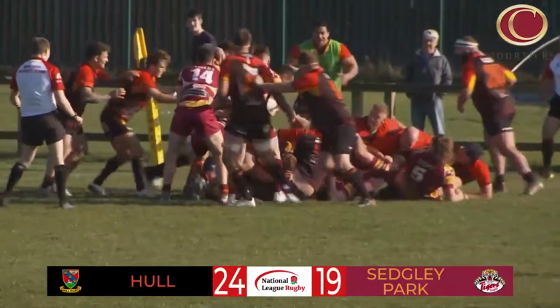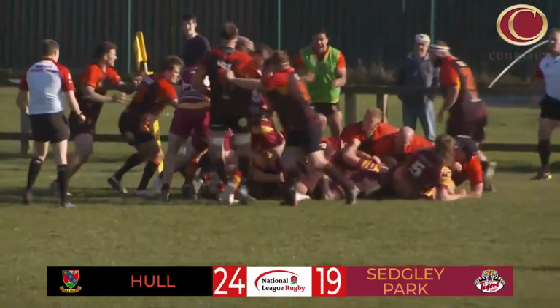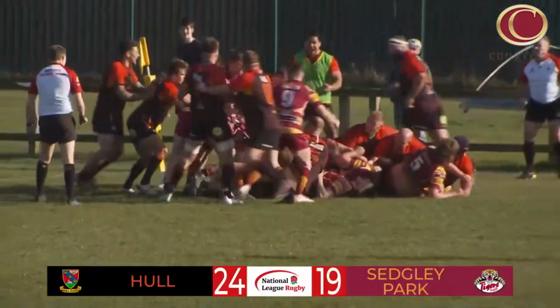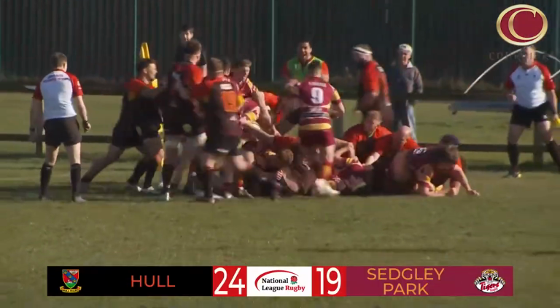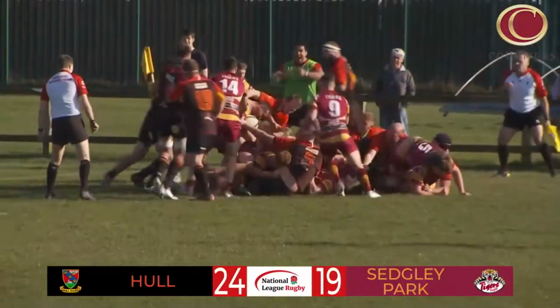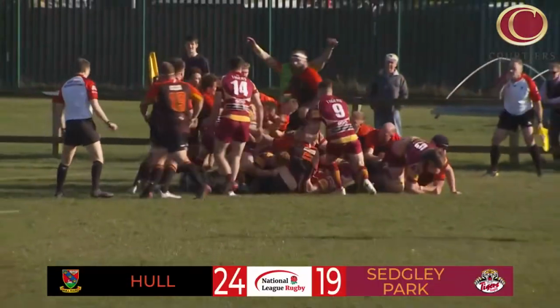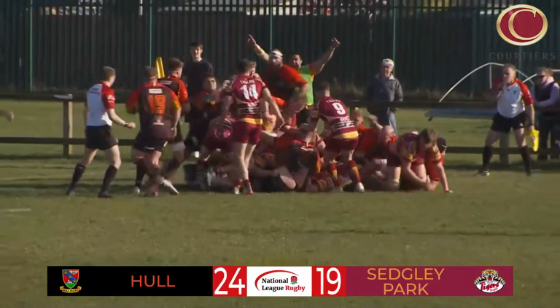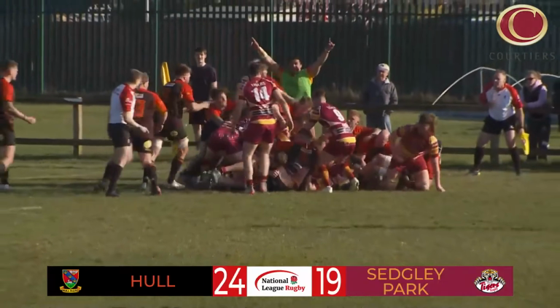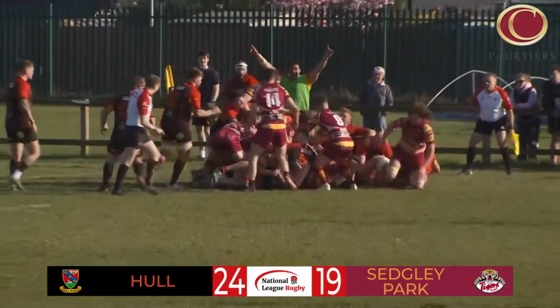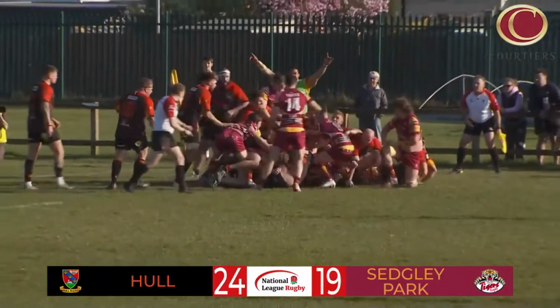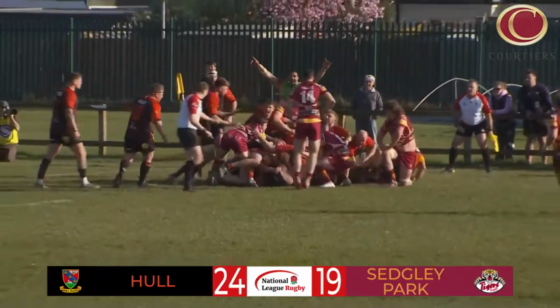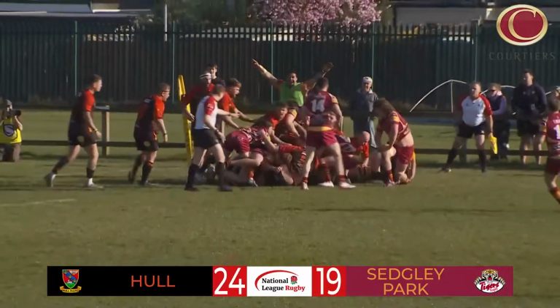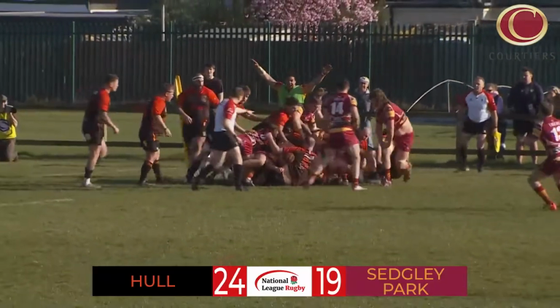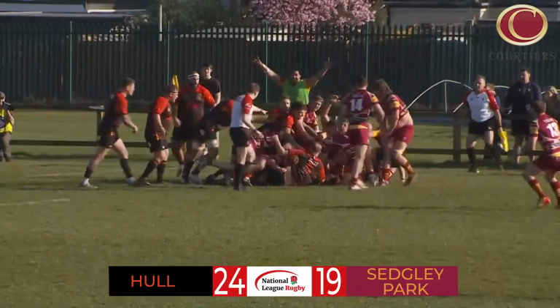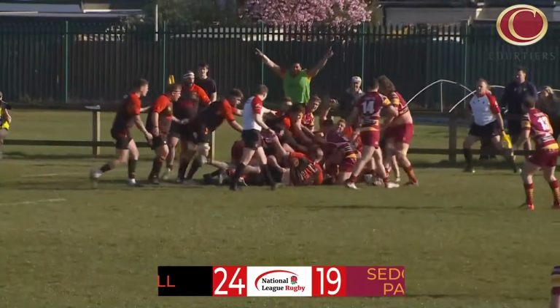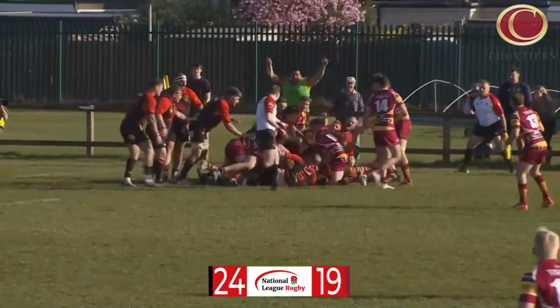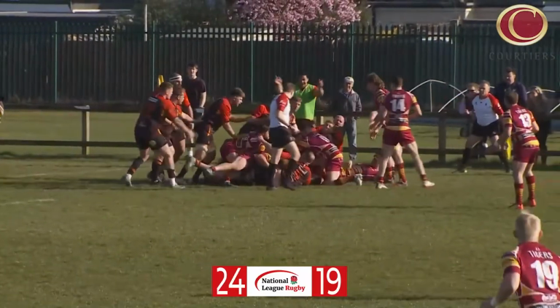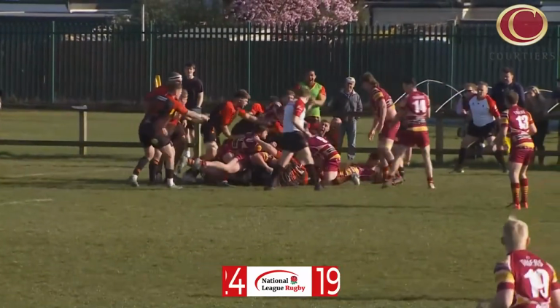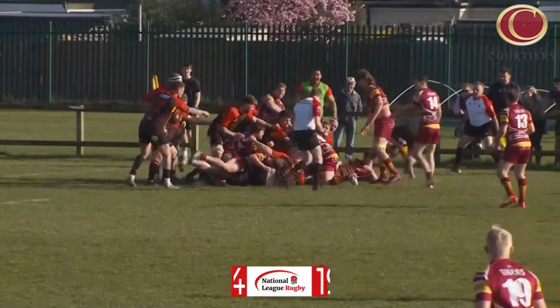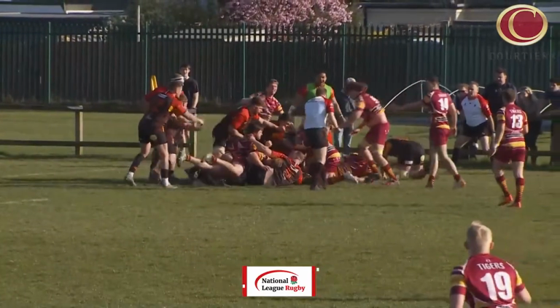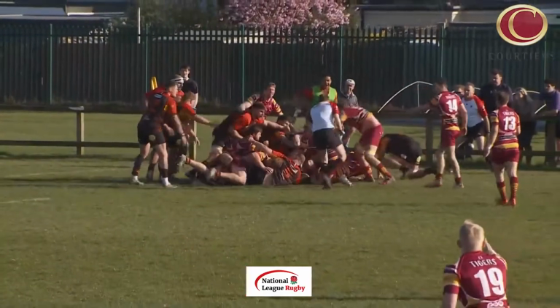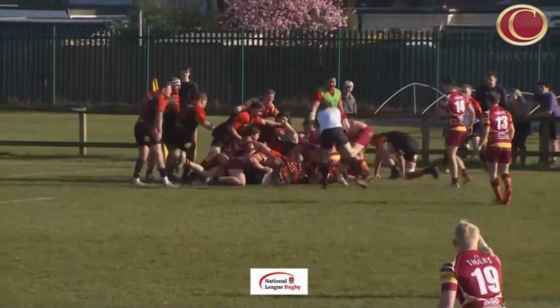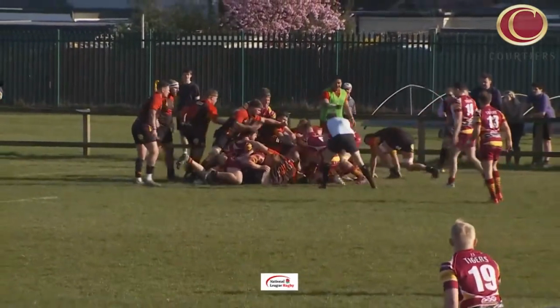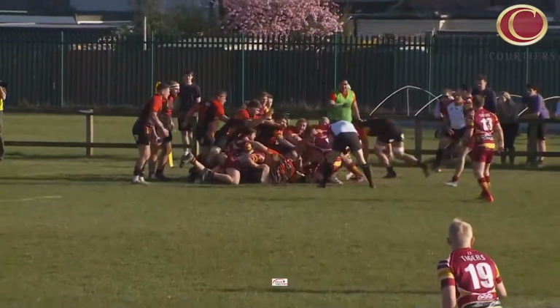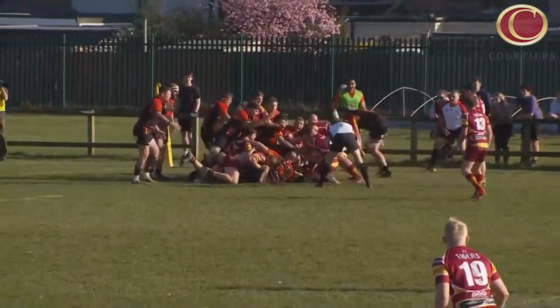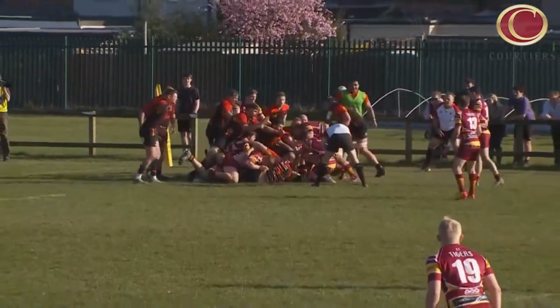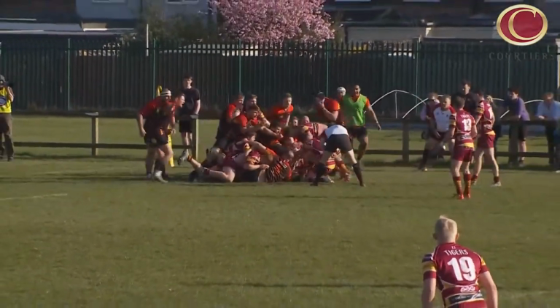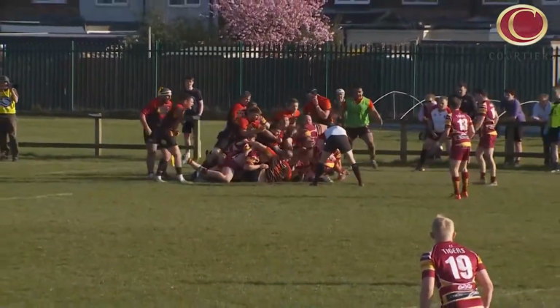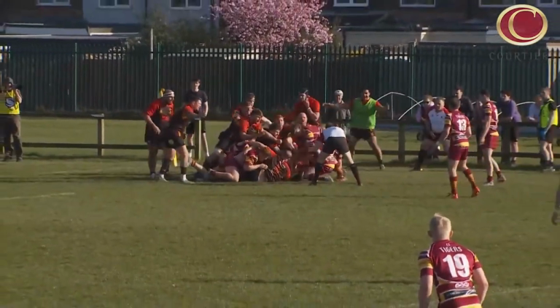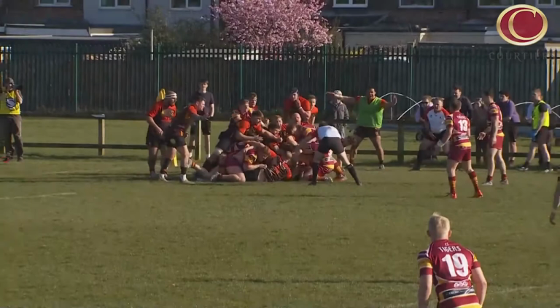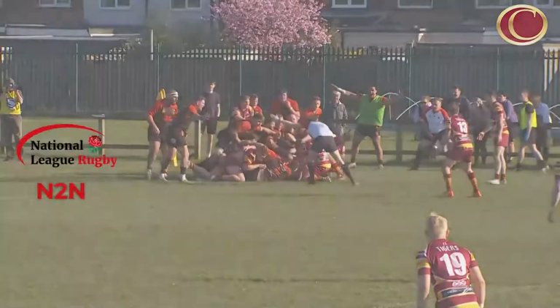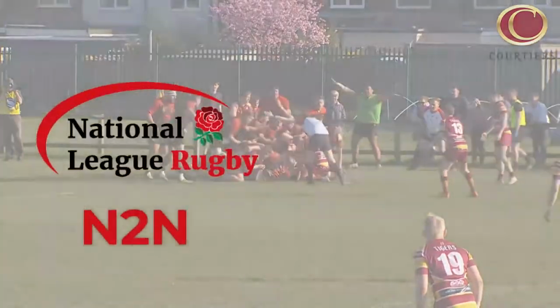Full time. Hull 24, Sedgley Park 19. Hull are on the march.